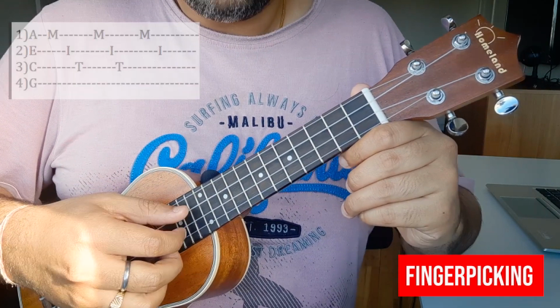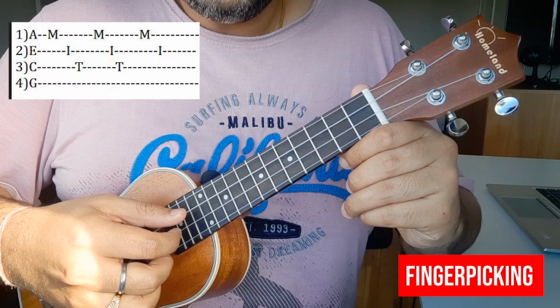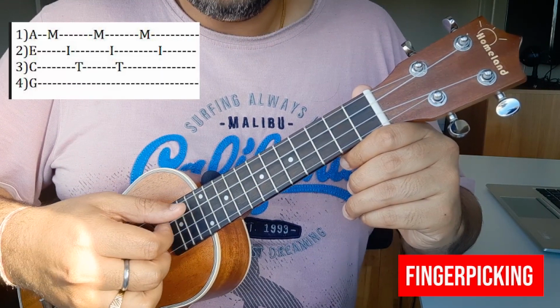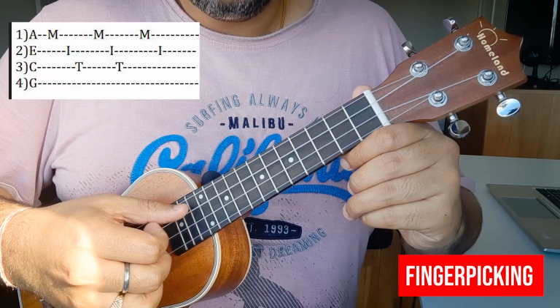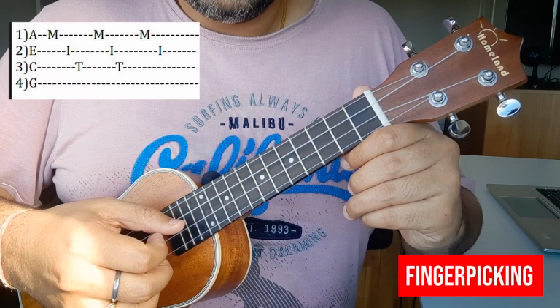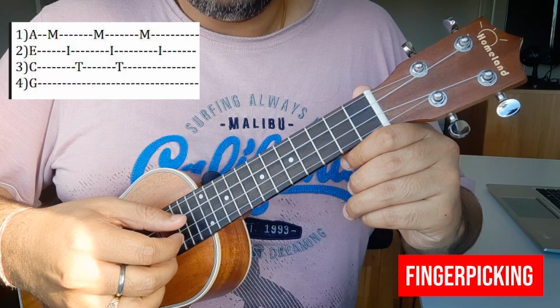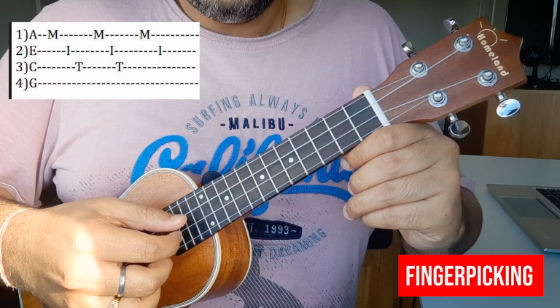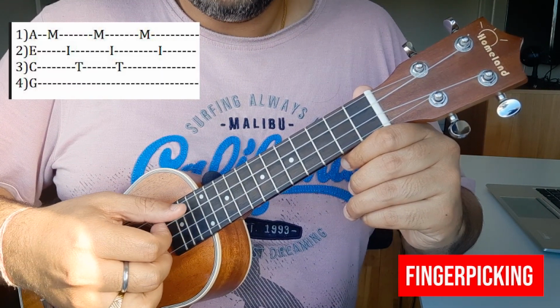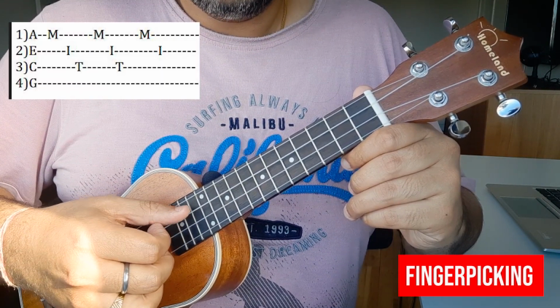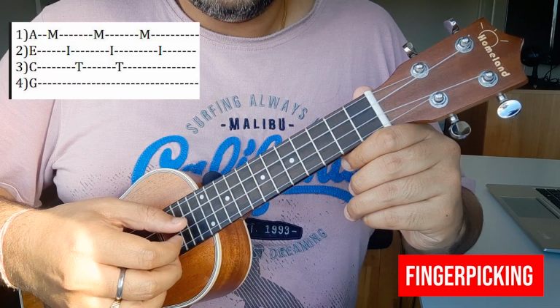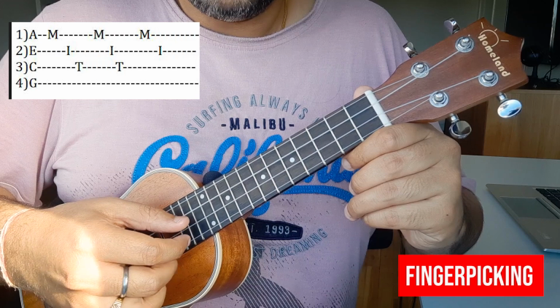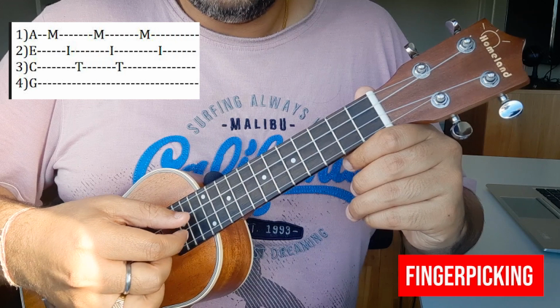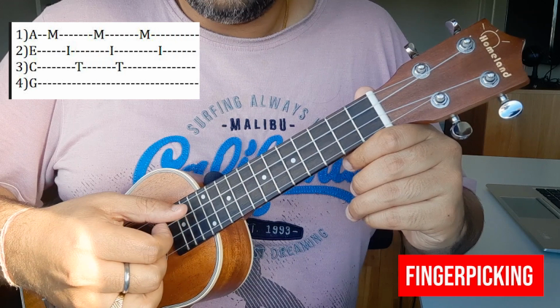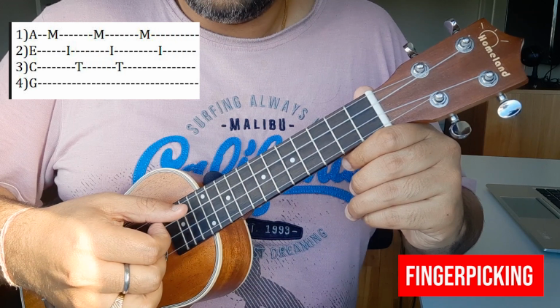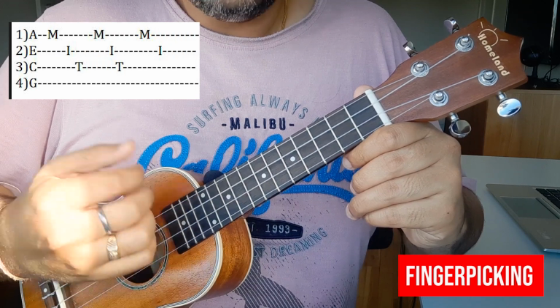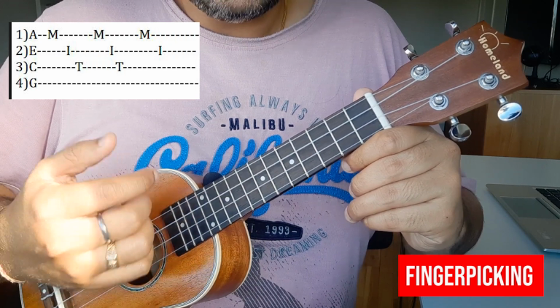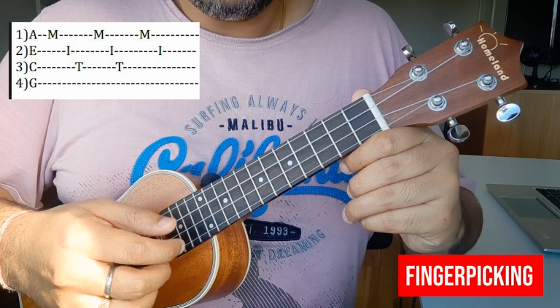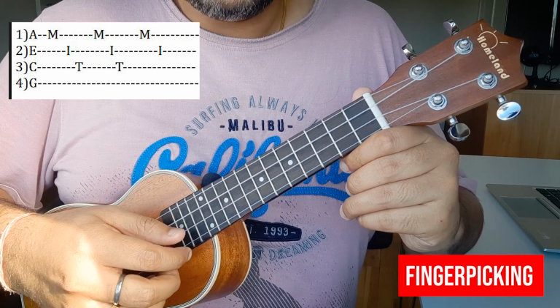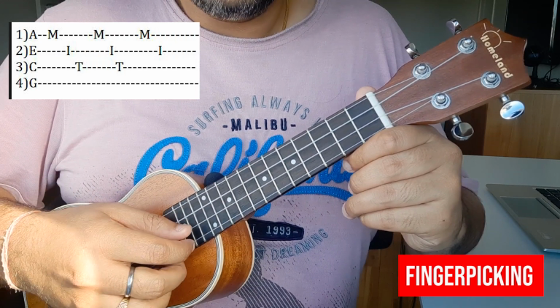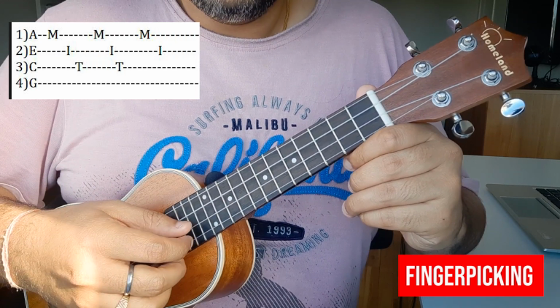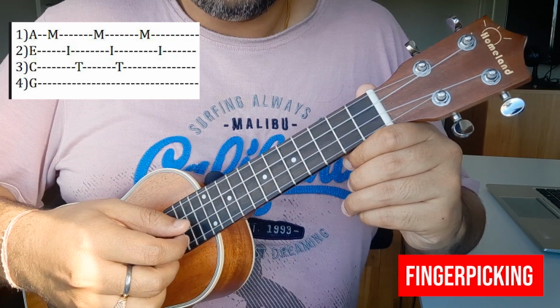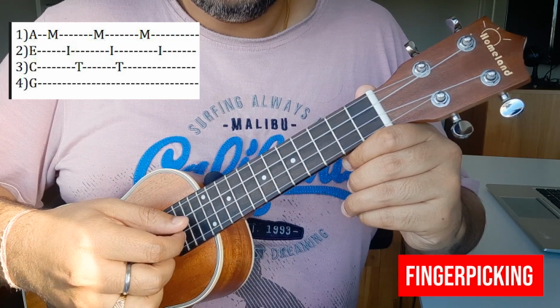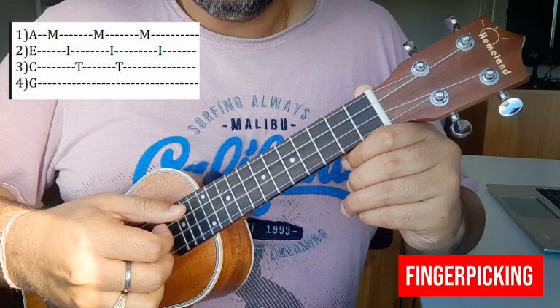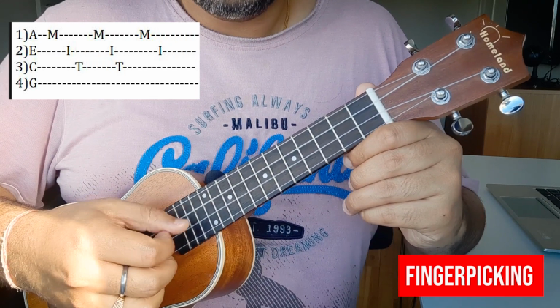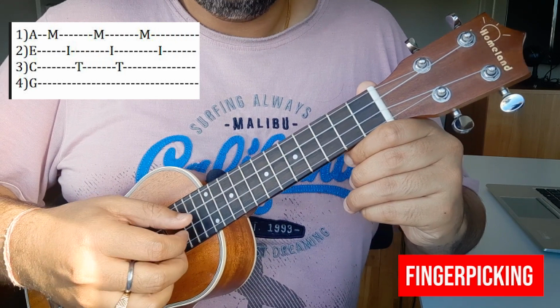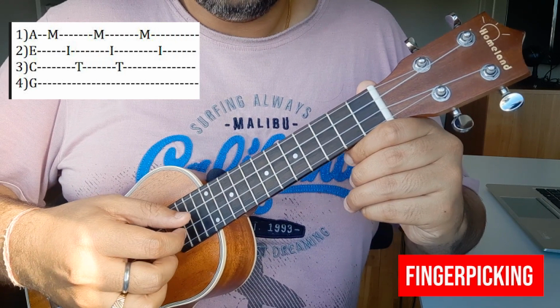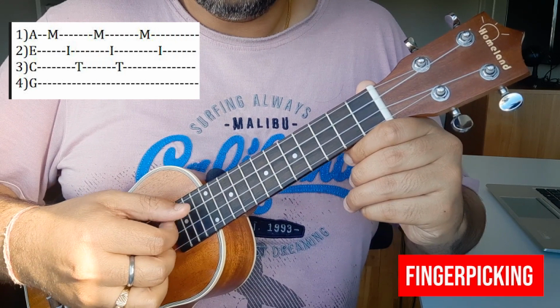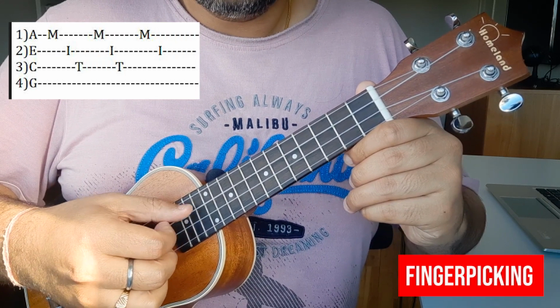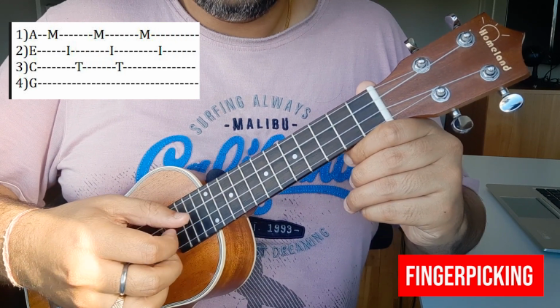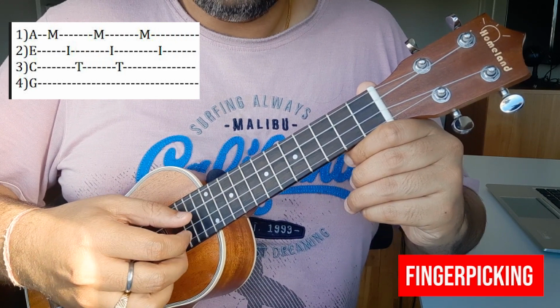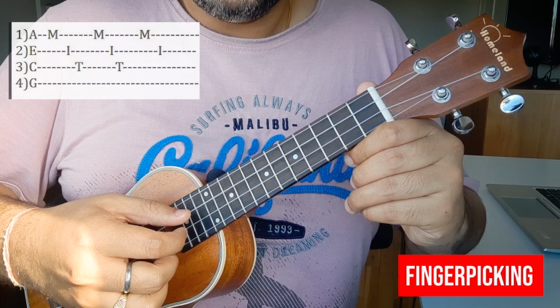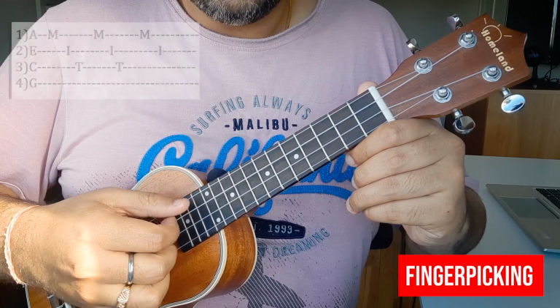The finger picking pattern goes: 1, 2, 3, 1, 2, 3, 1, 2, 3, 1, 2. That is the pattern — 1, 2, 3, 1, 2, 3, 1, 2.